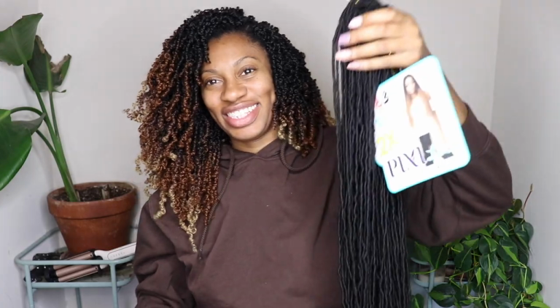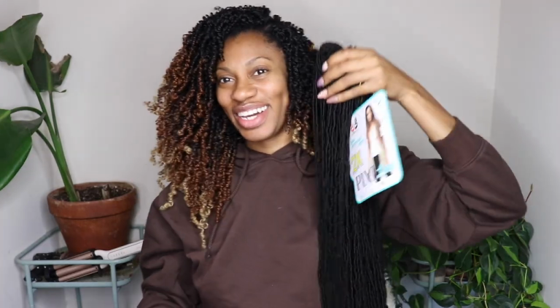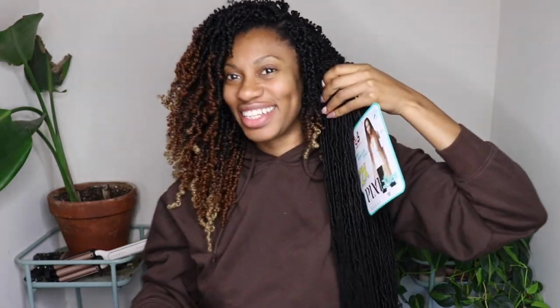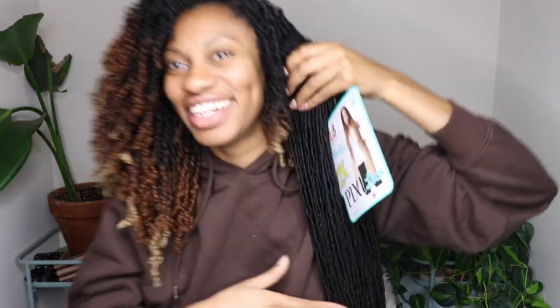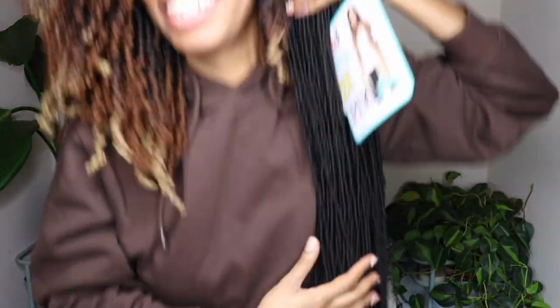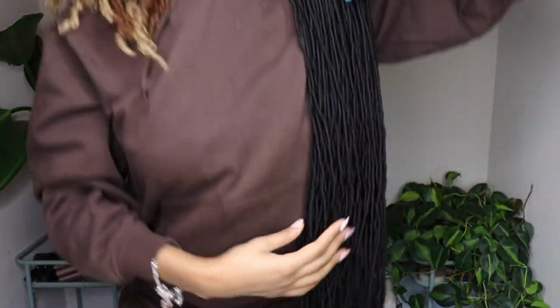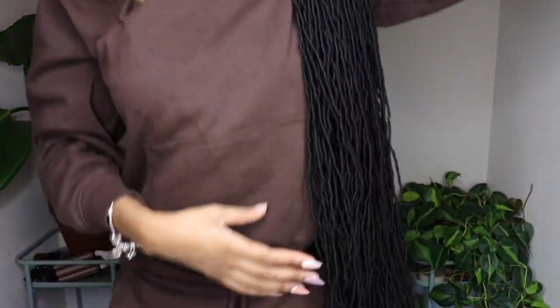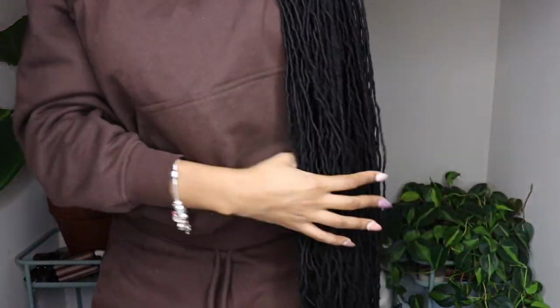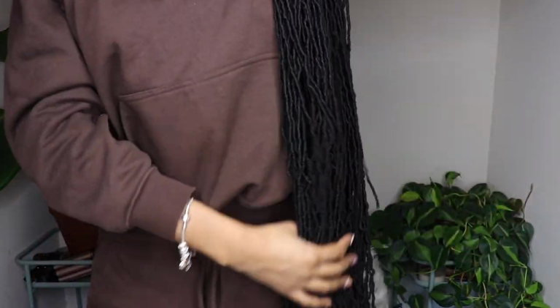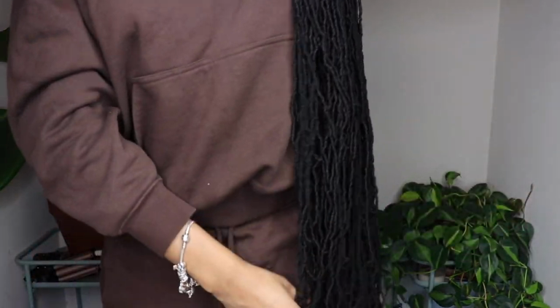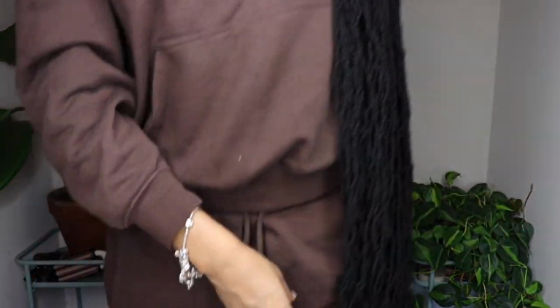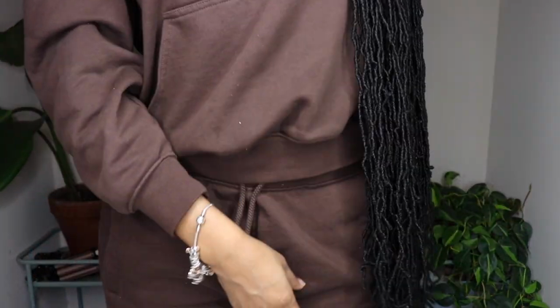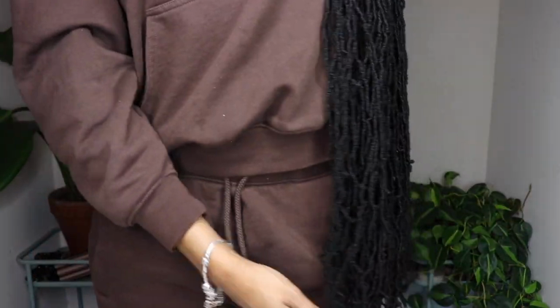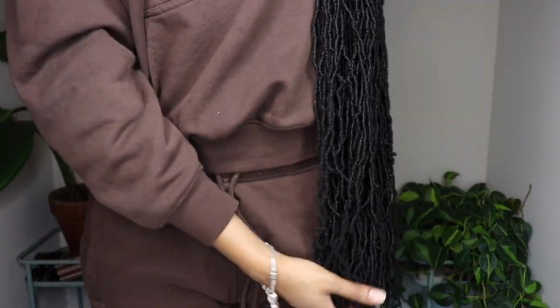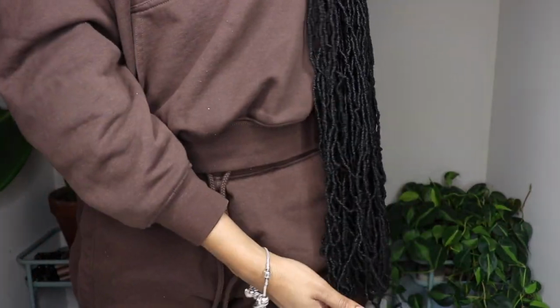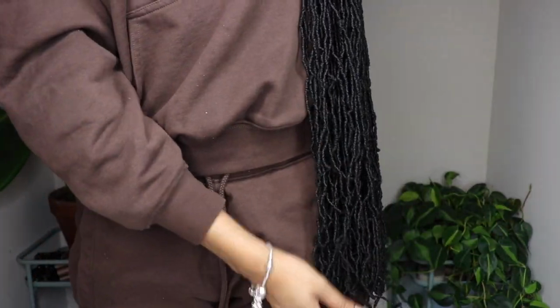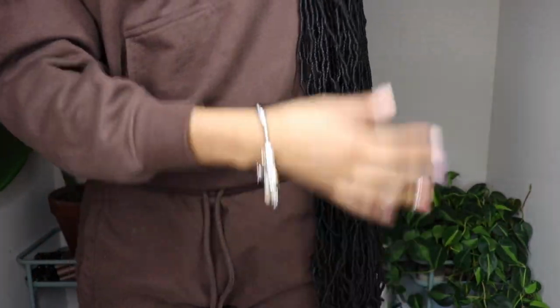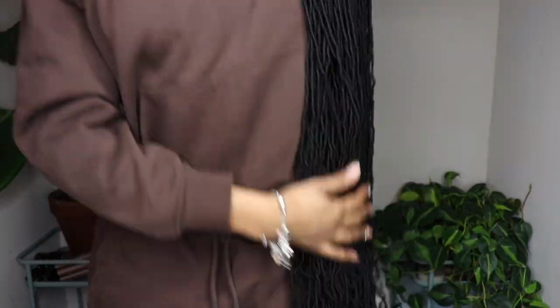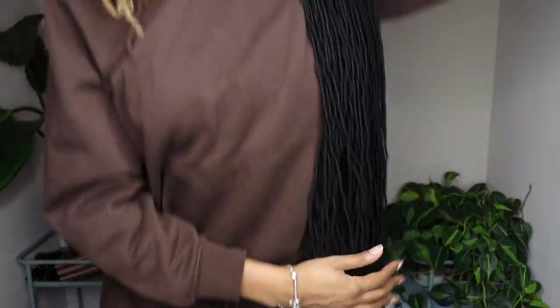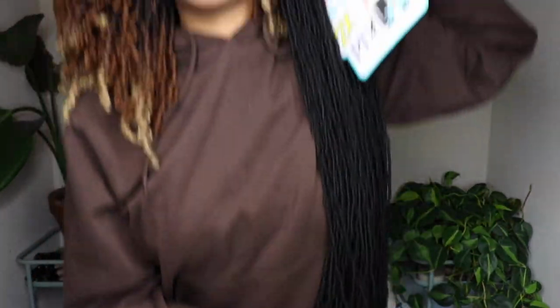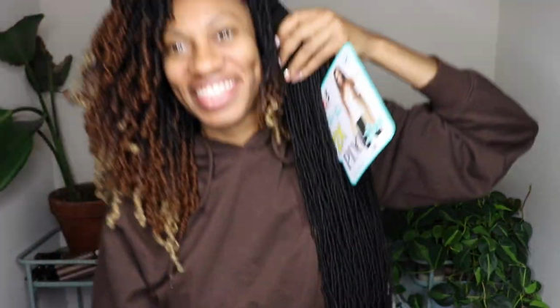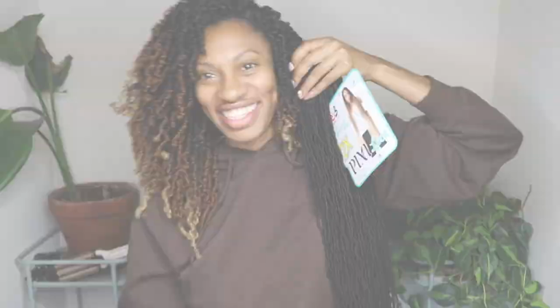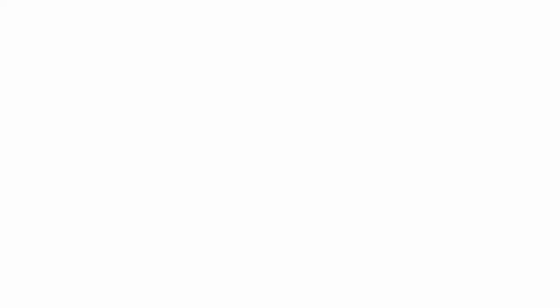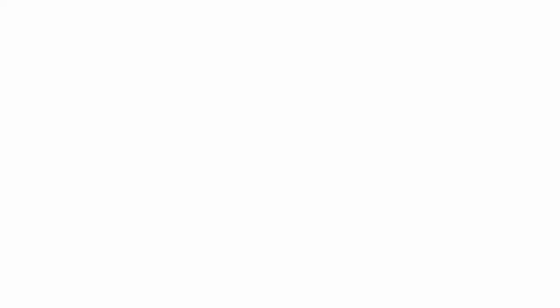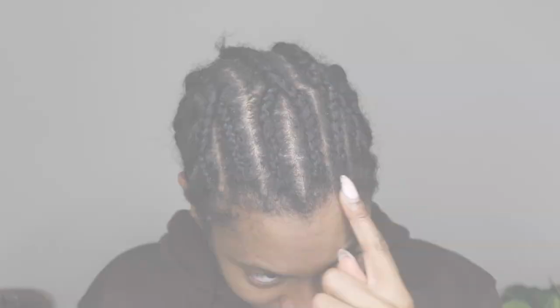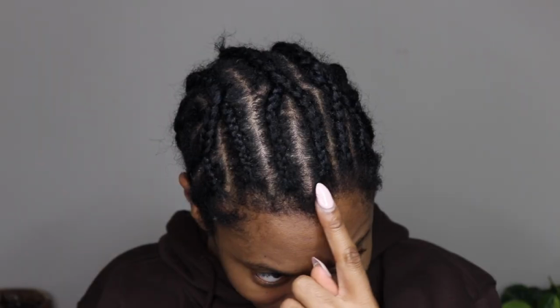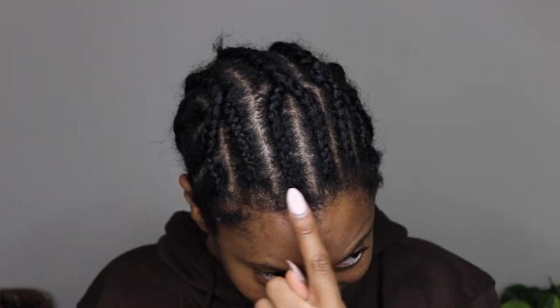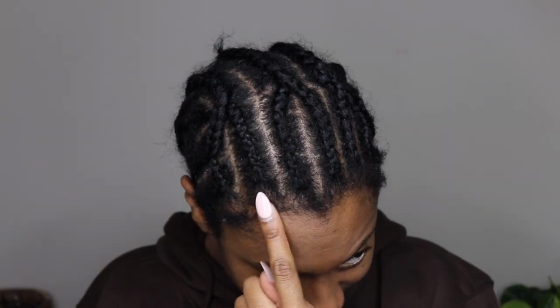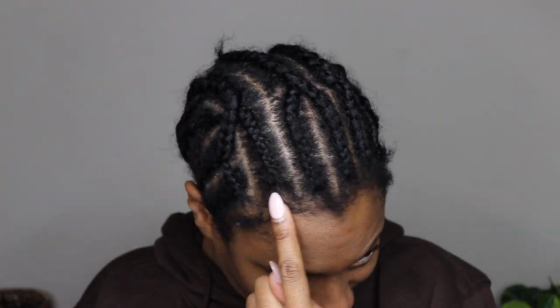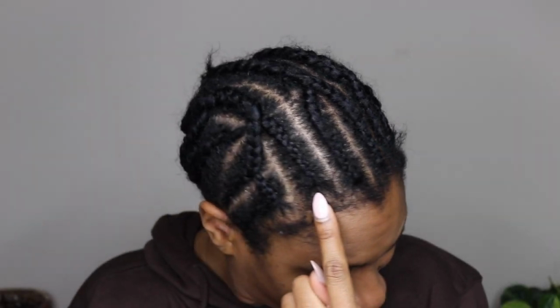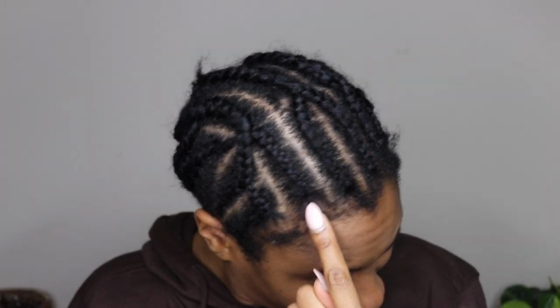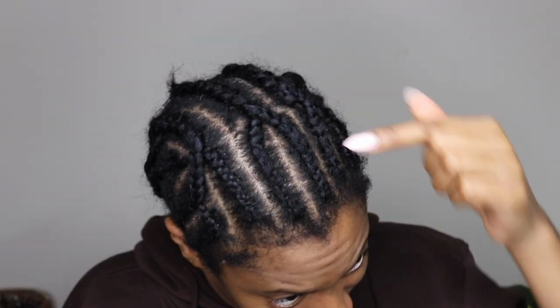They are so long but they're really, really lightweight you guys. This is literally the longest hair I've ever installed in my life.